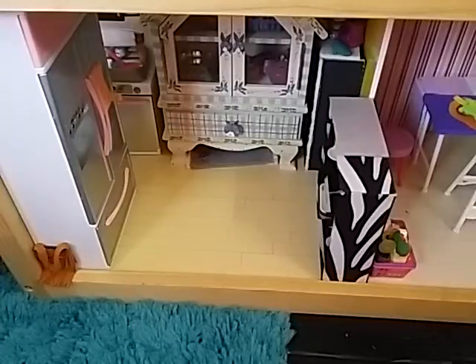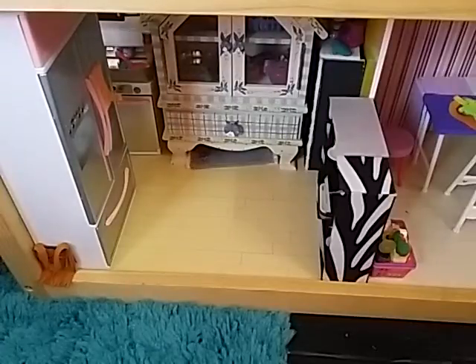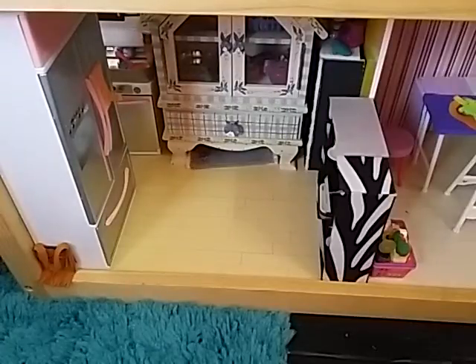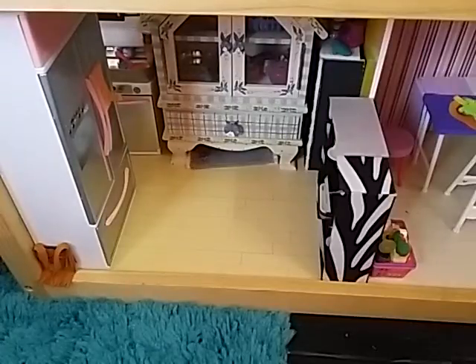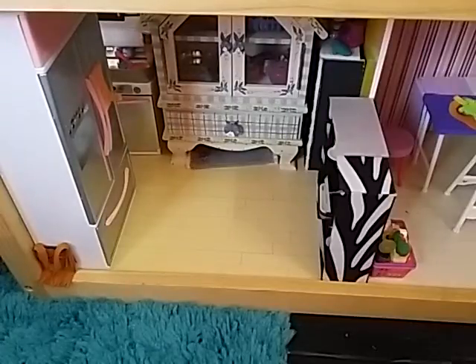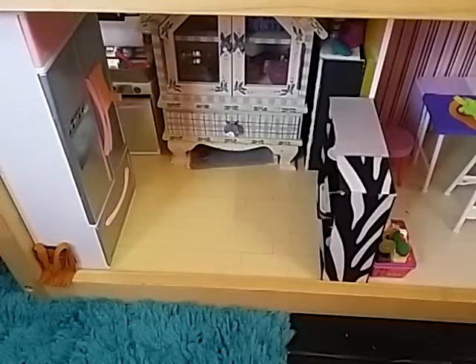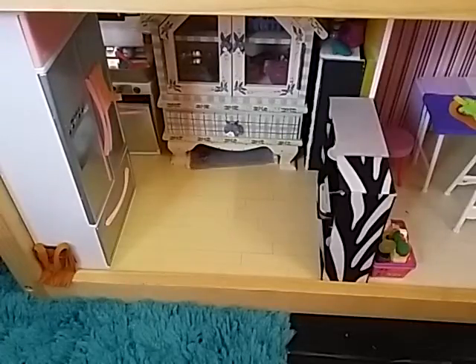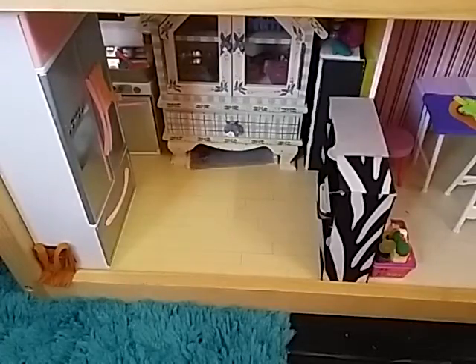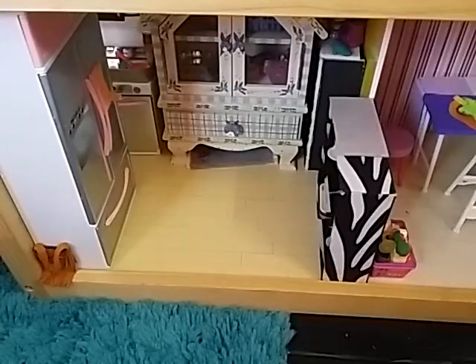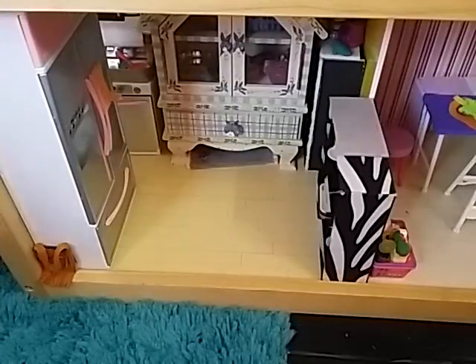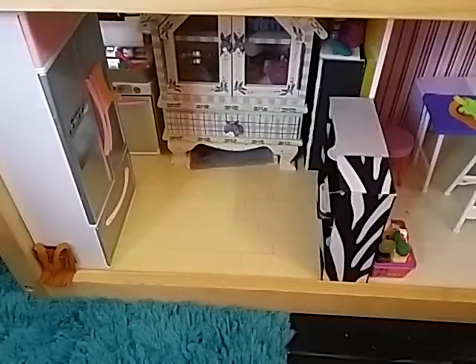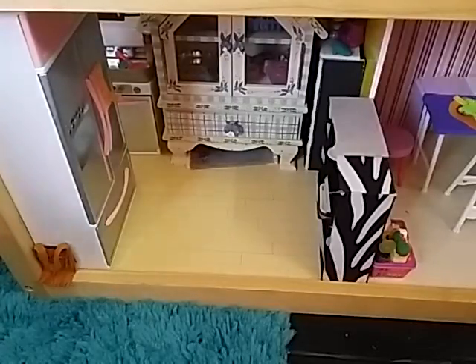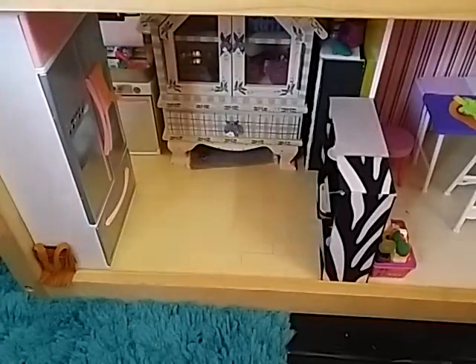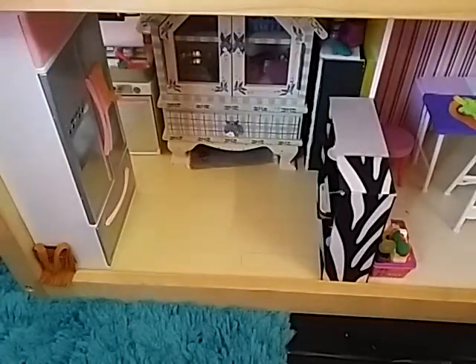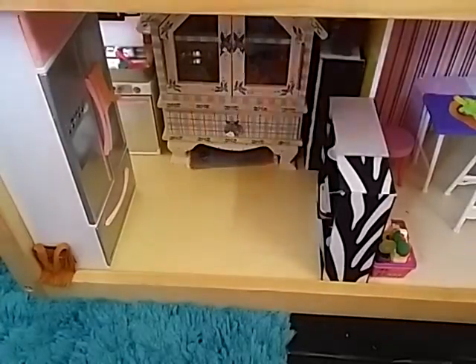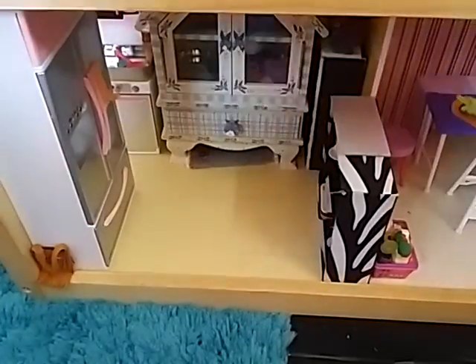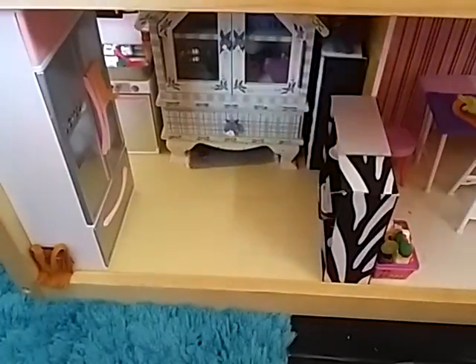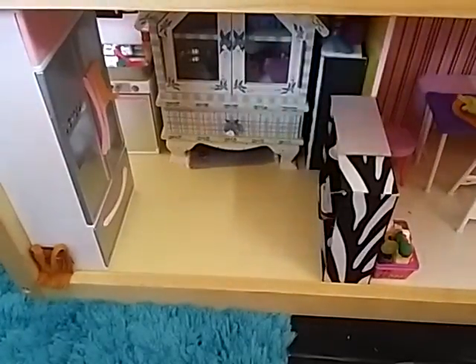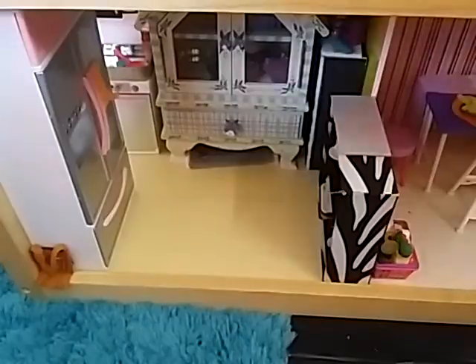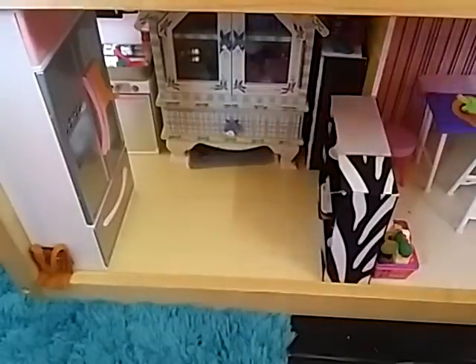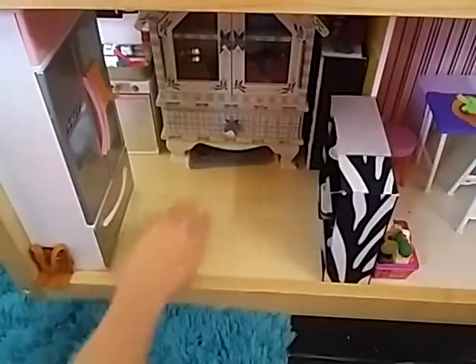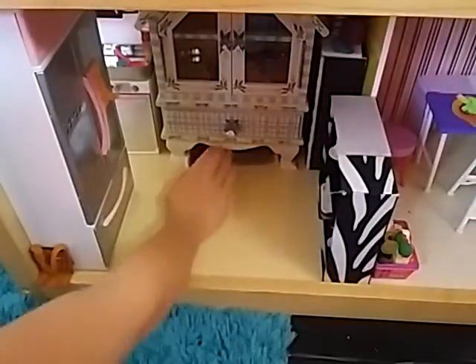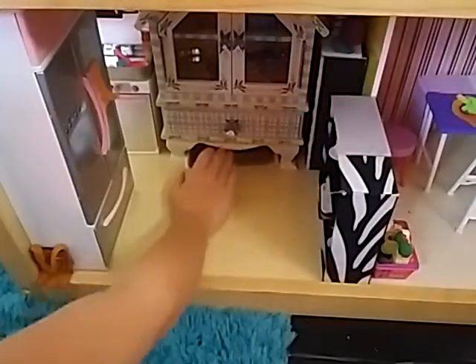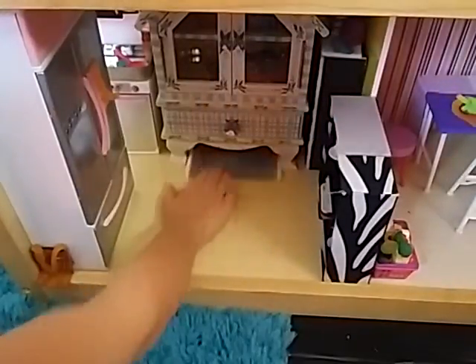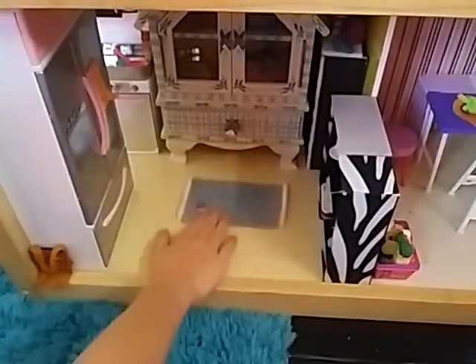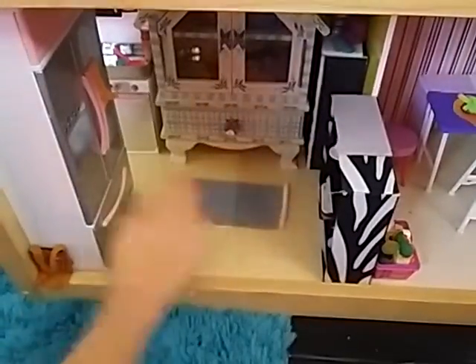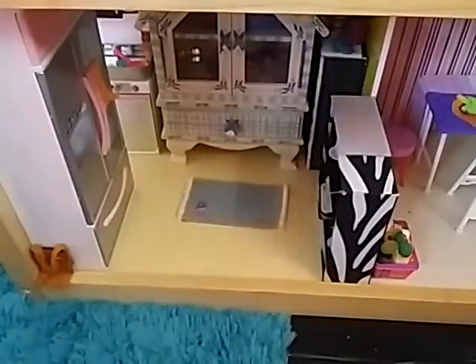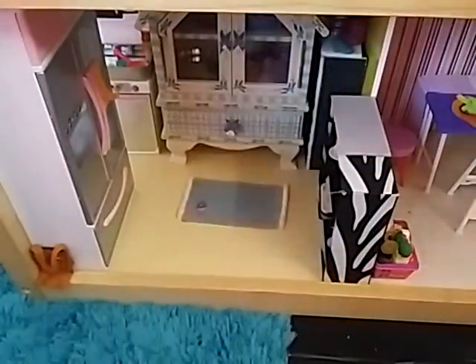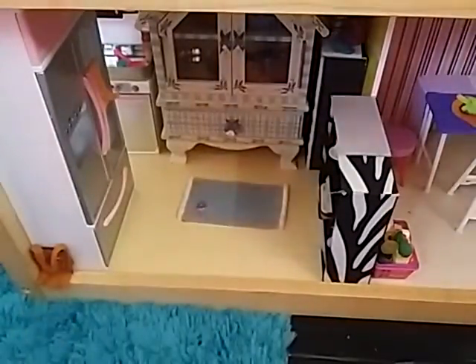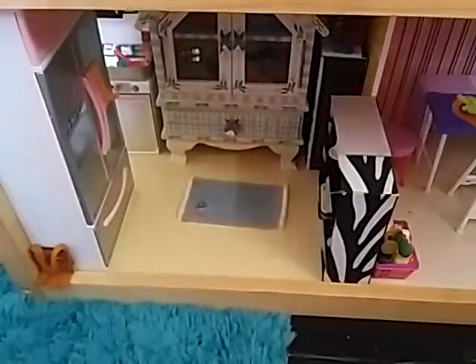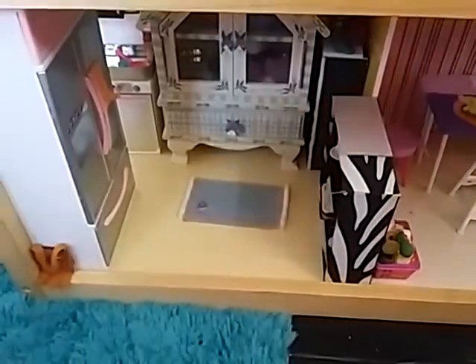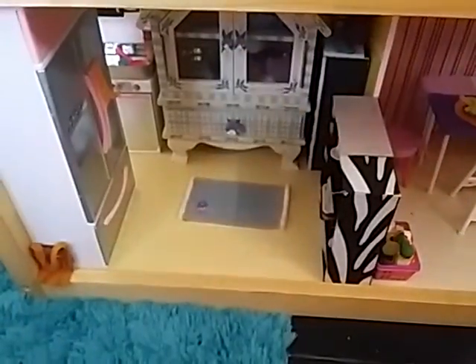And over here in the corner we have the part with the sink and the dishwasher. So that is the basic kitchen.